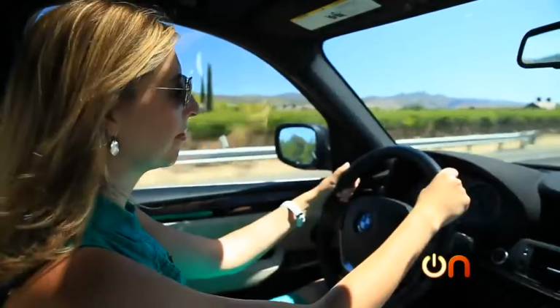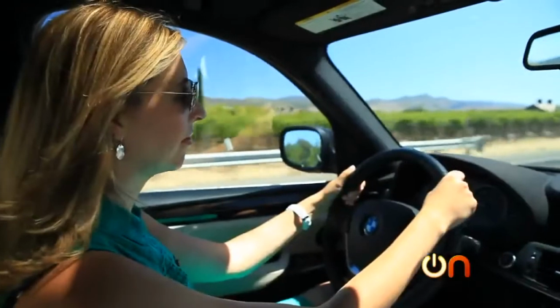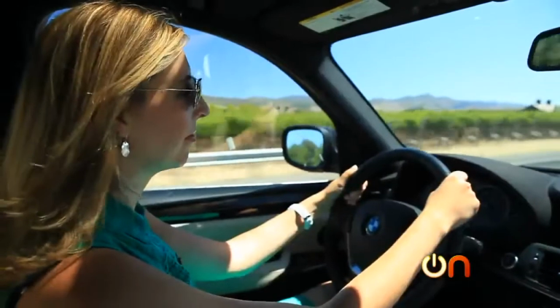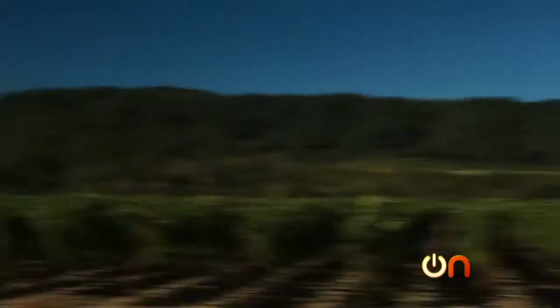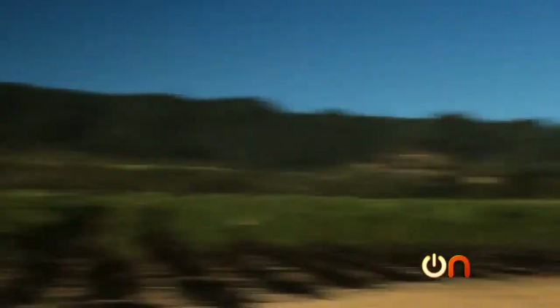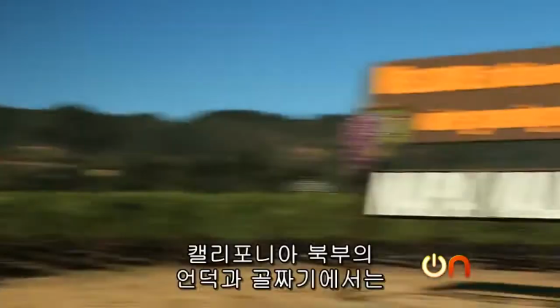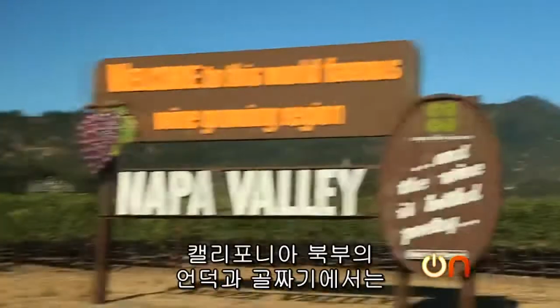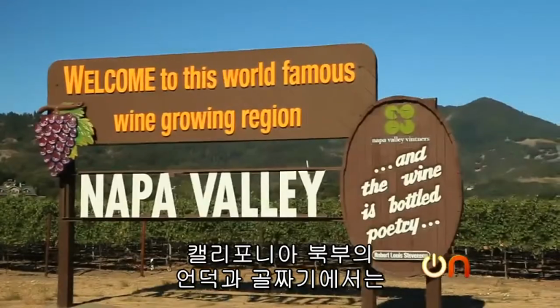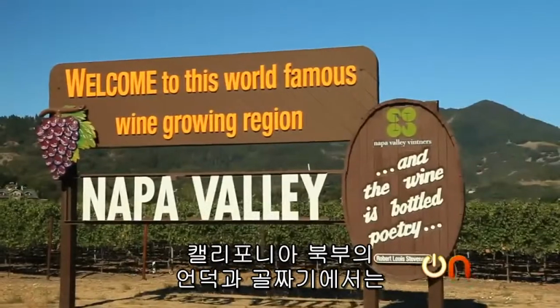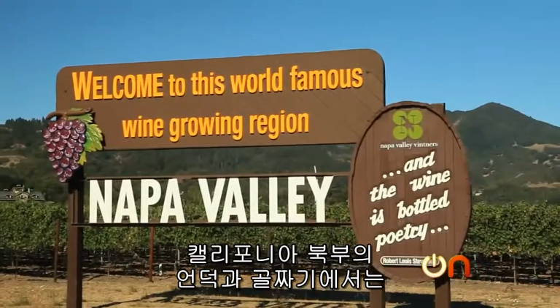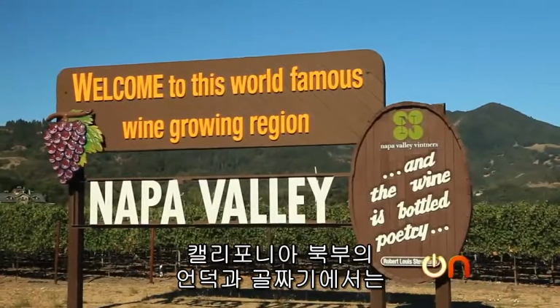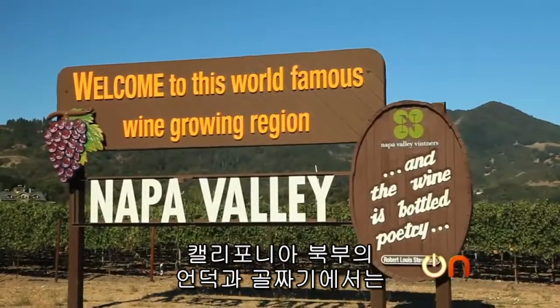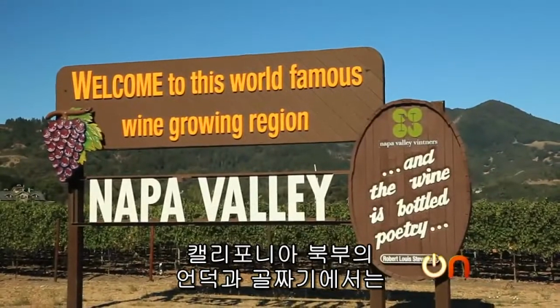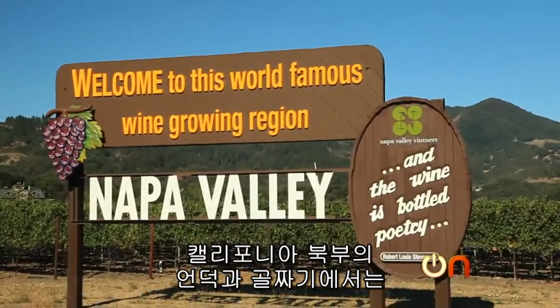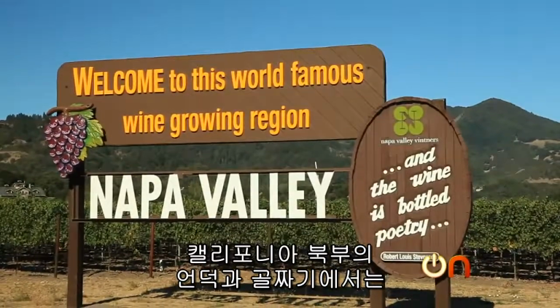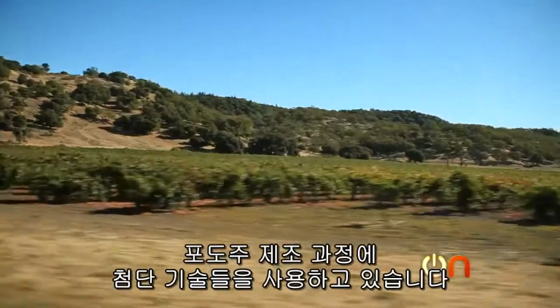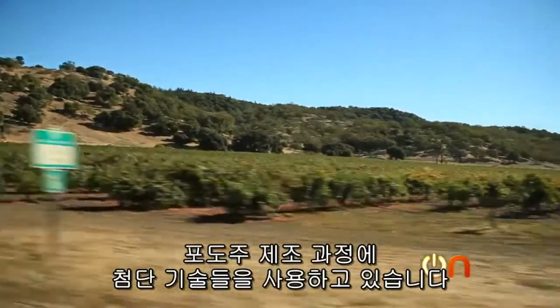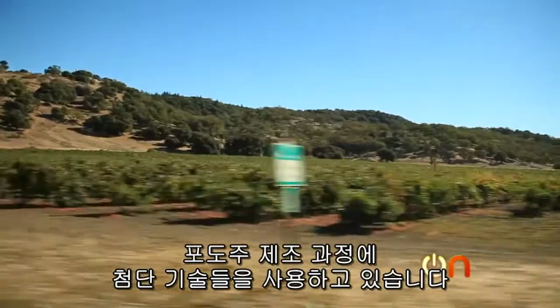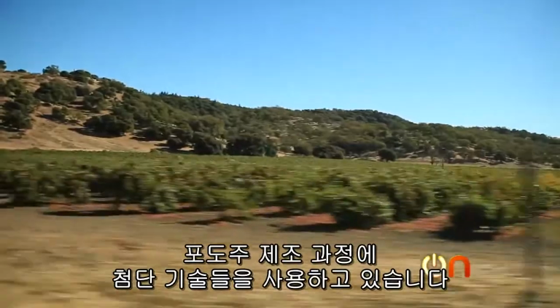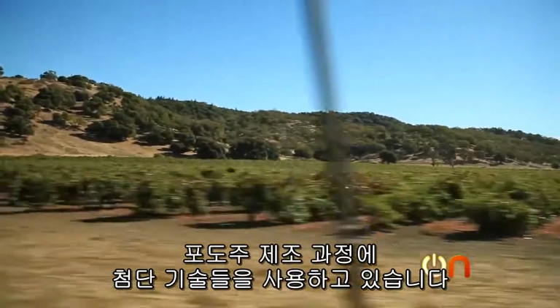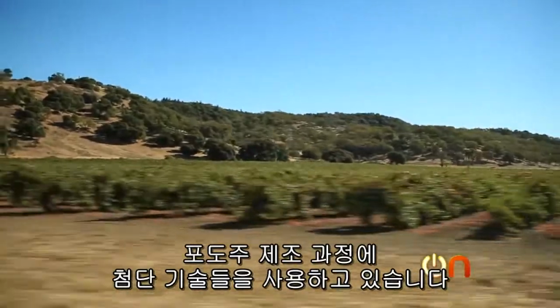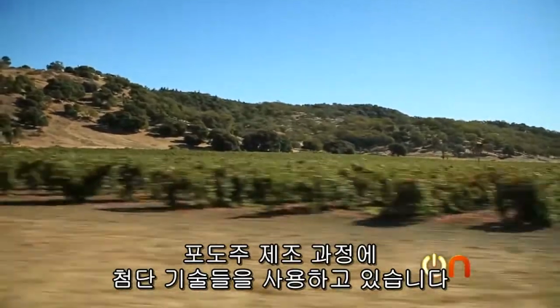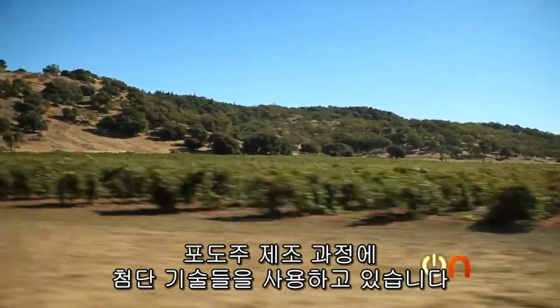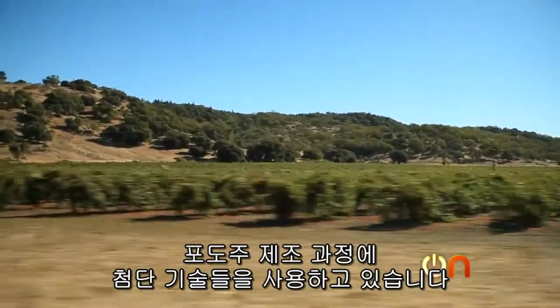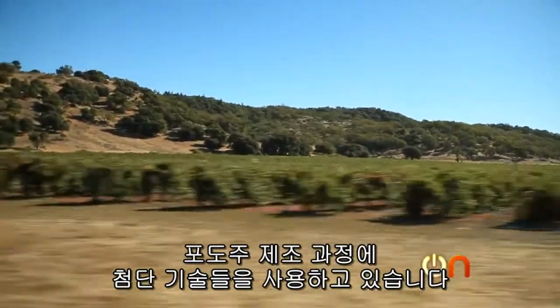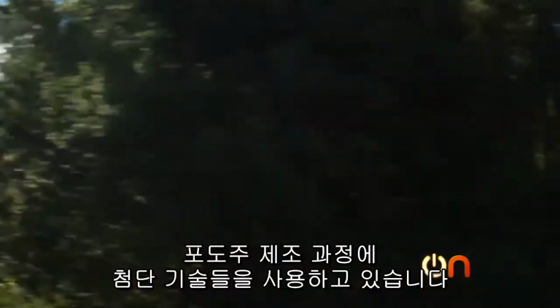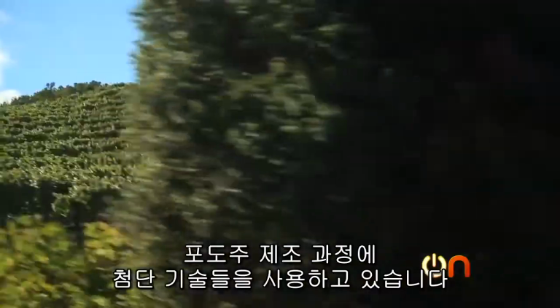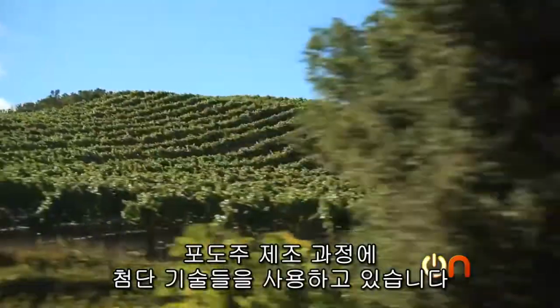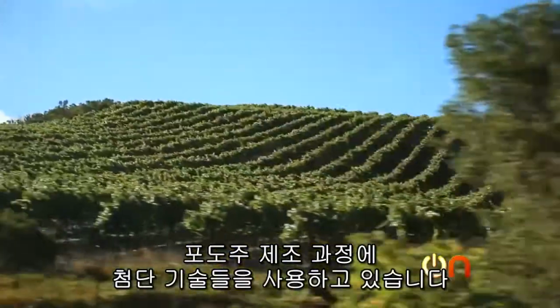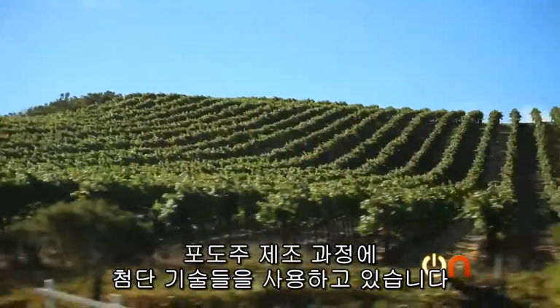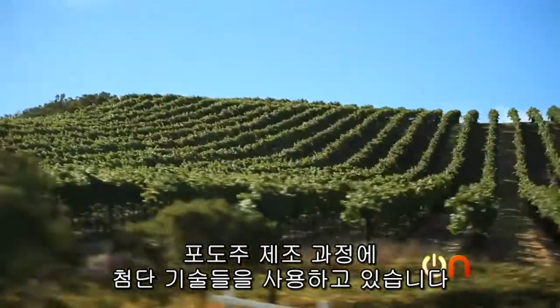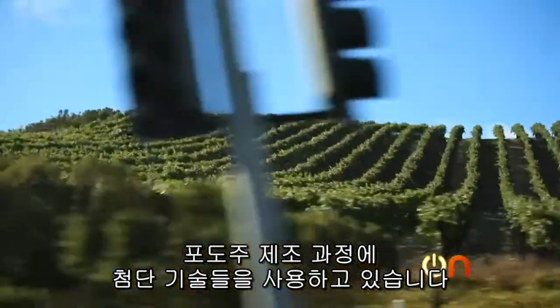In the hills and valleys of Northern California's wine country, vintners are using new tech tools to help them in the winemaking process.